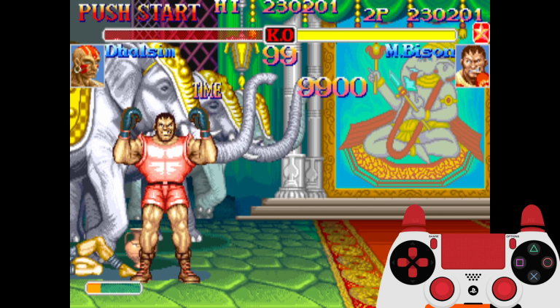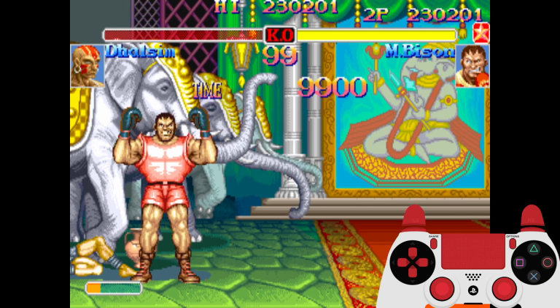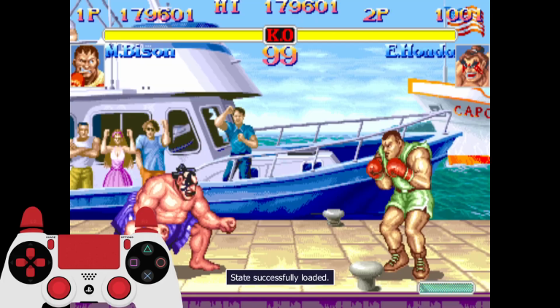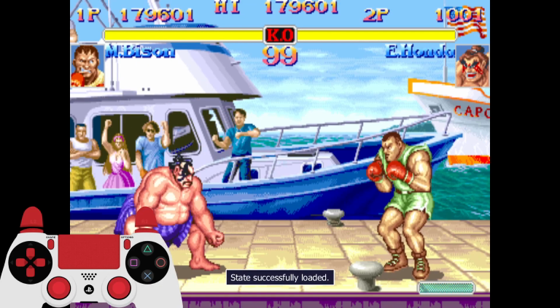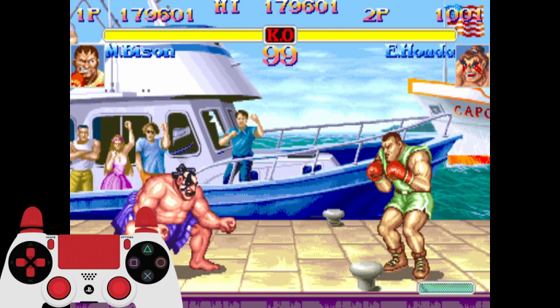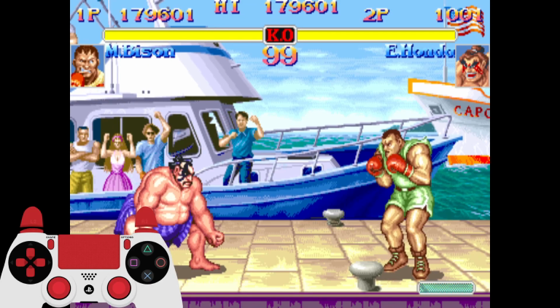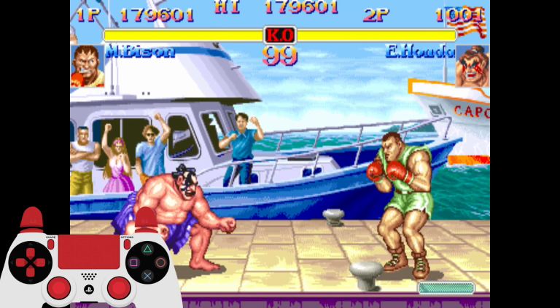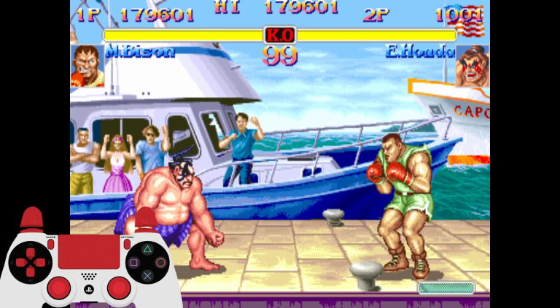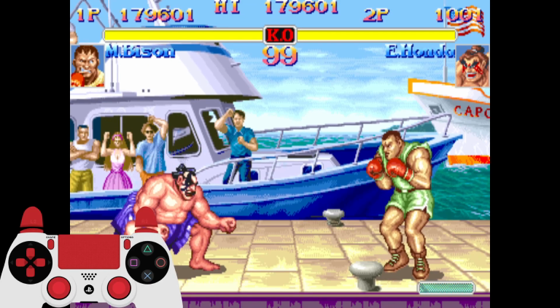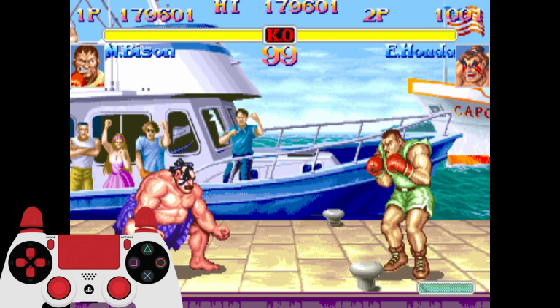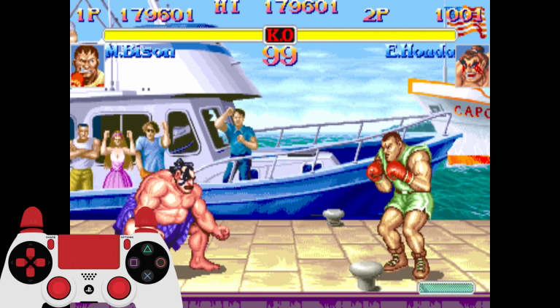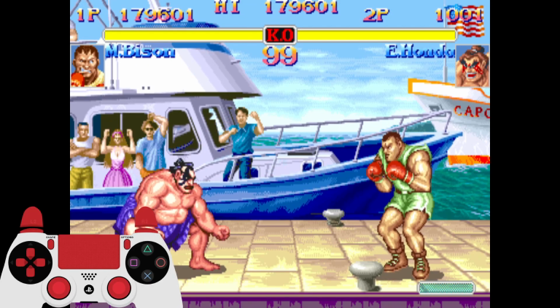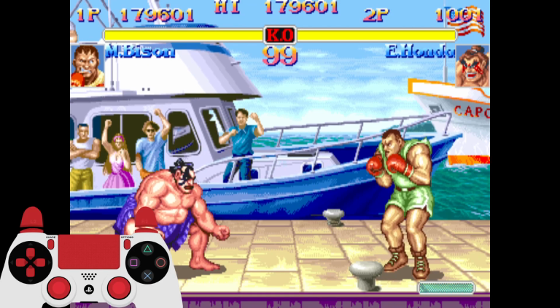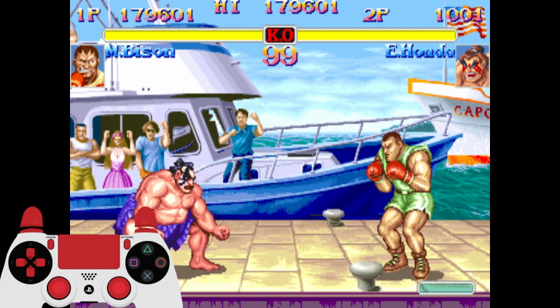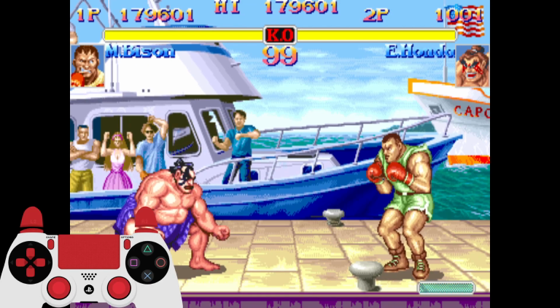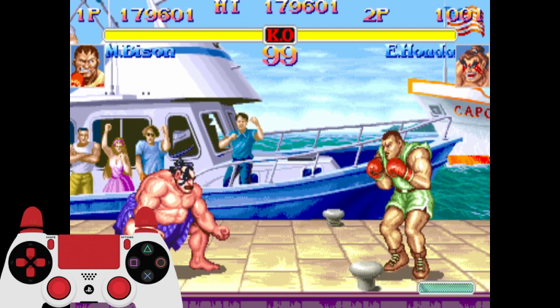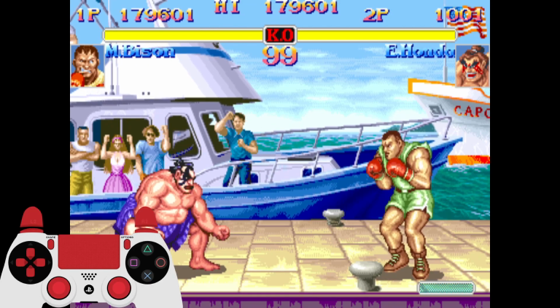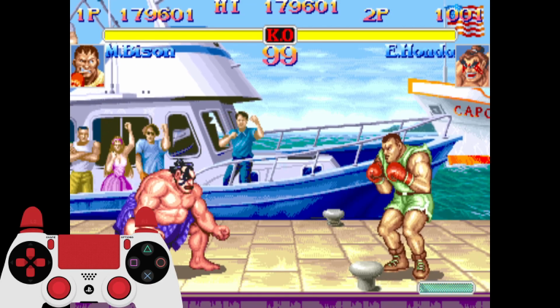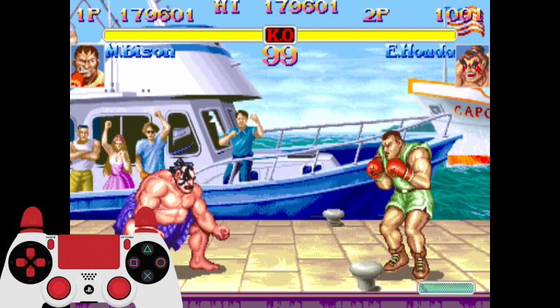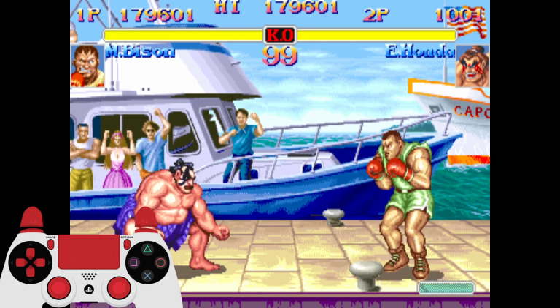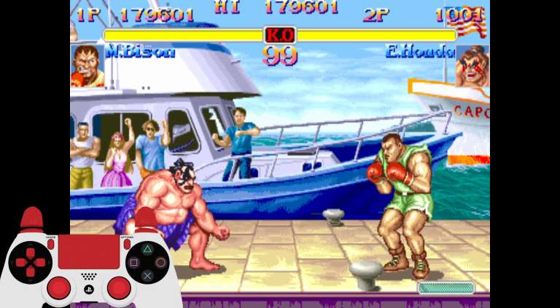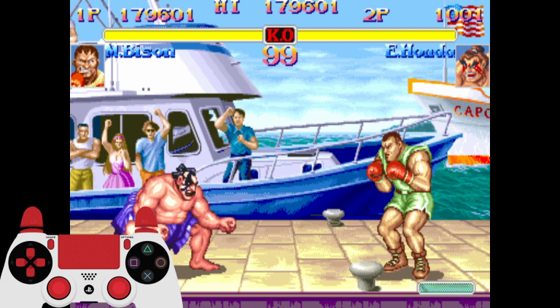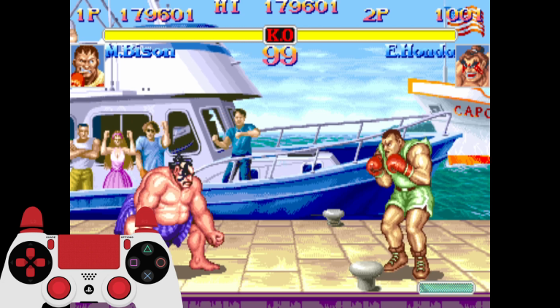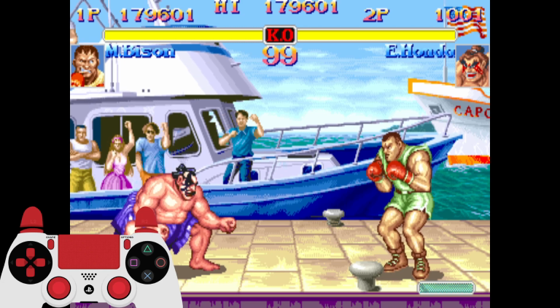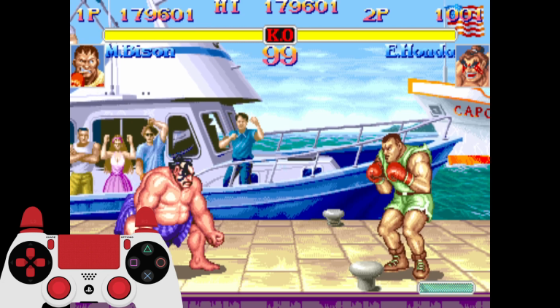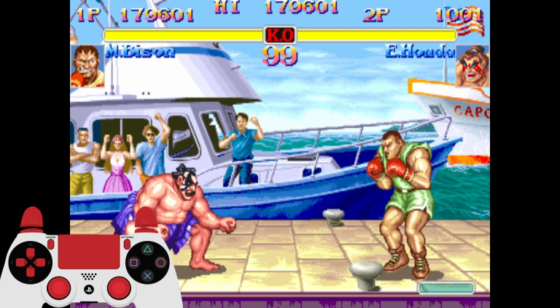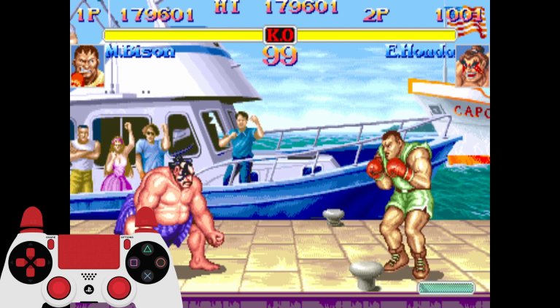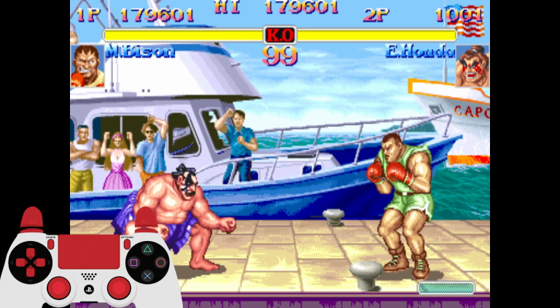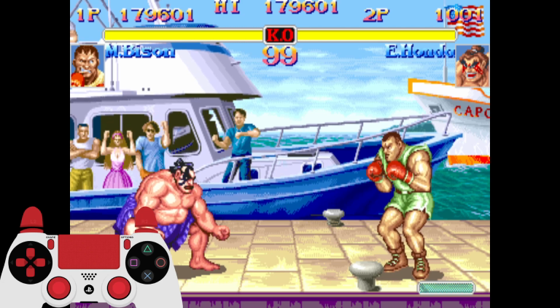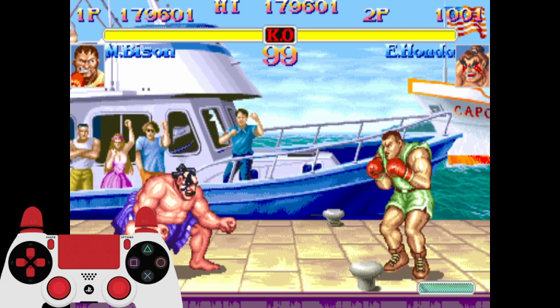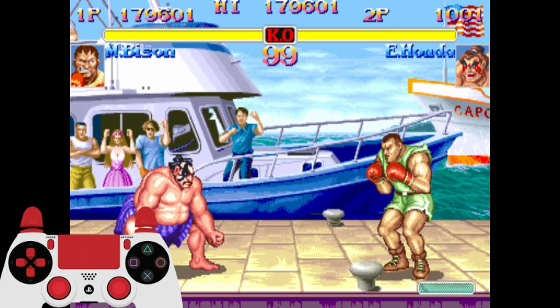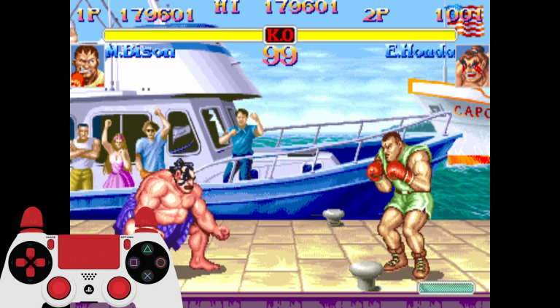What's going on YouTube? This is Elias Turner with Everything to Gain Gaming, and I'm back today with another tutorial for Super Street Fighter 2 Turbo.